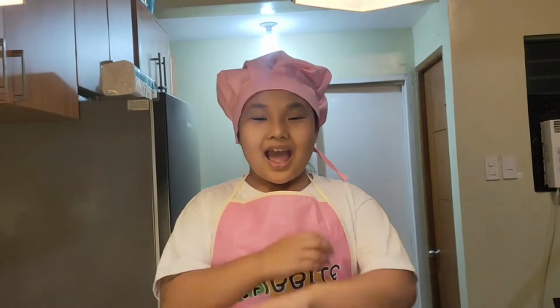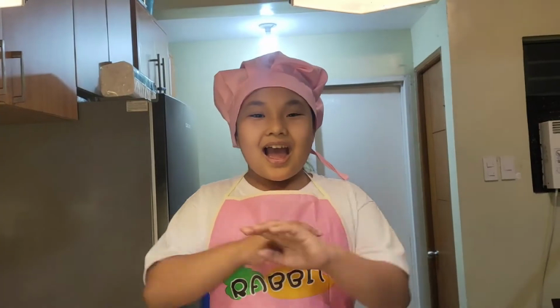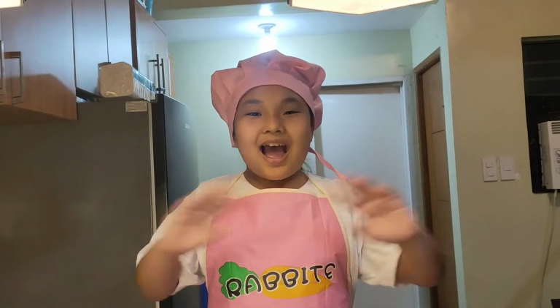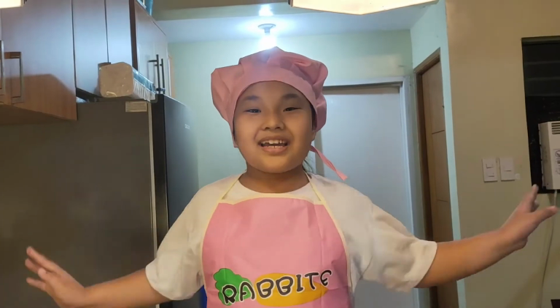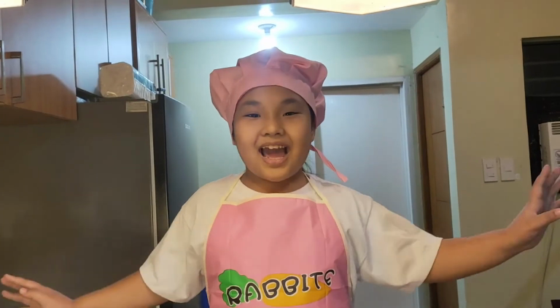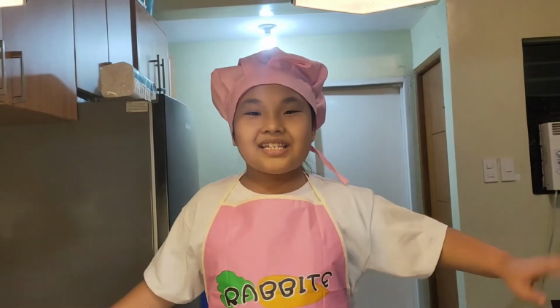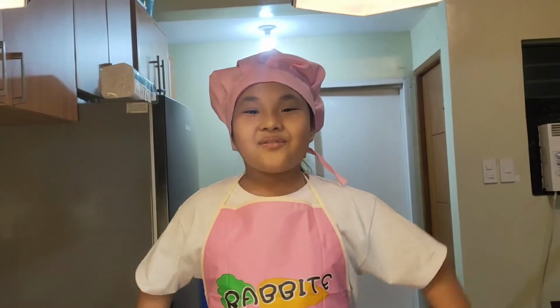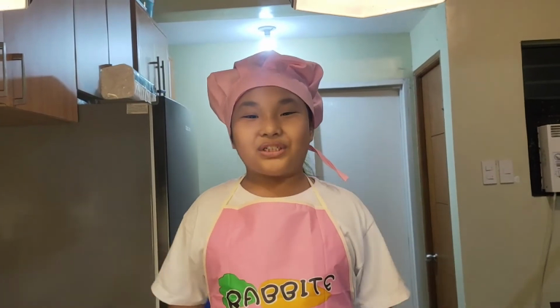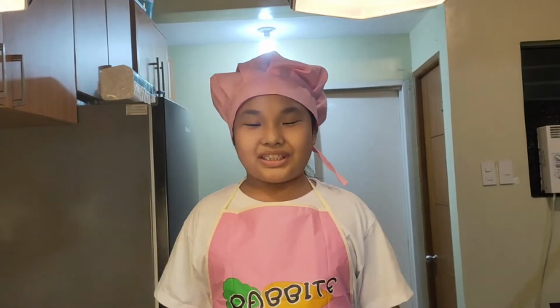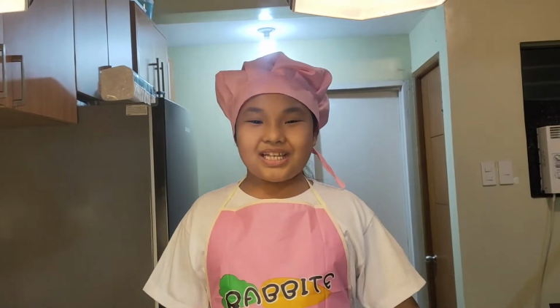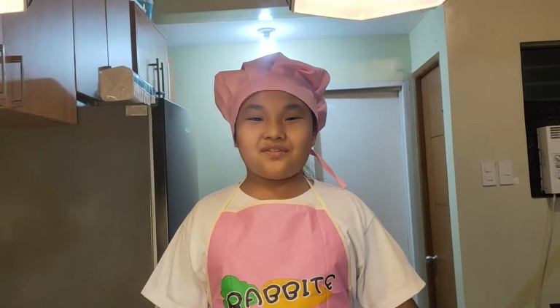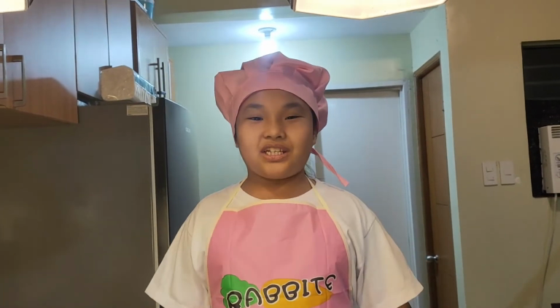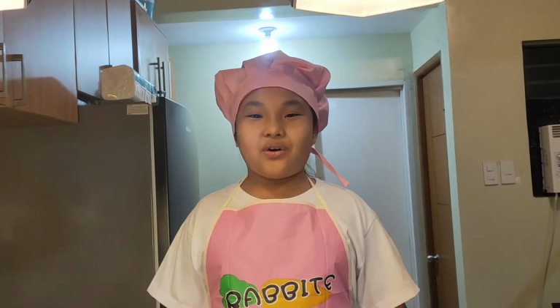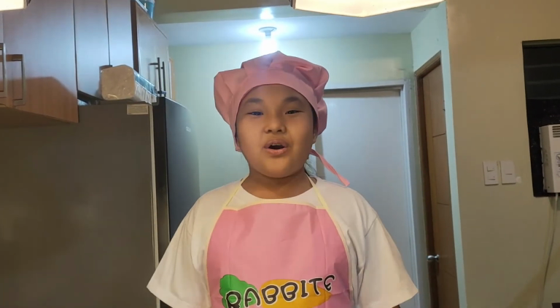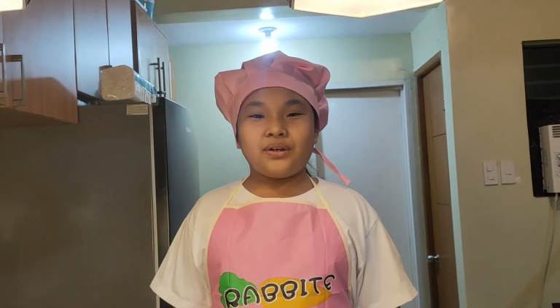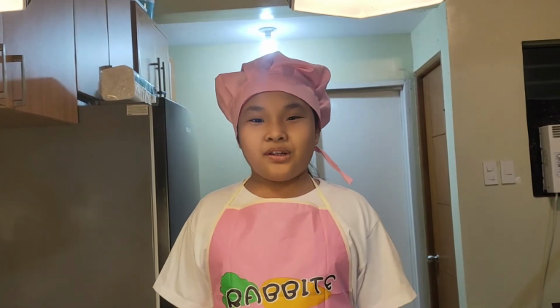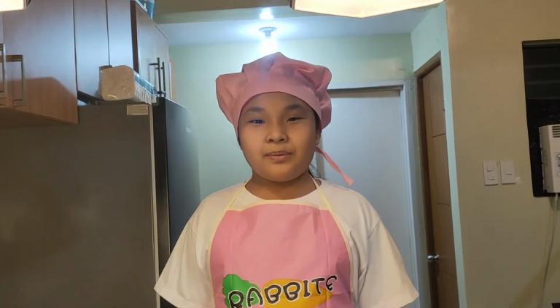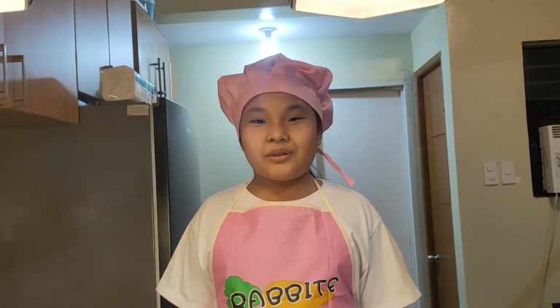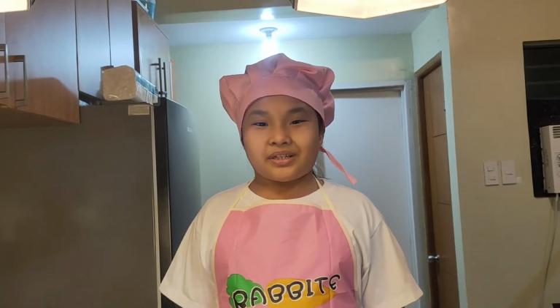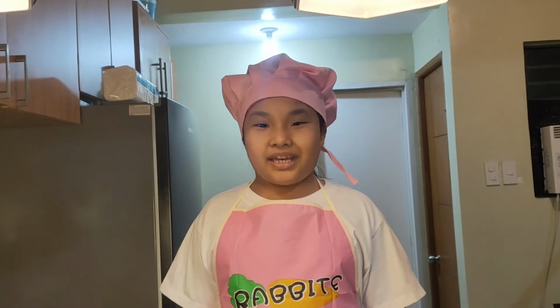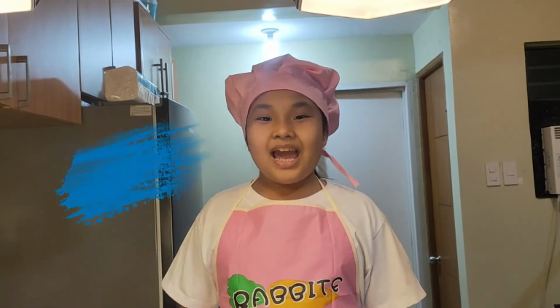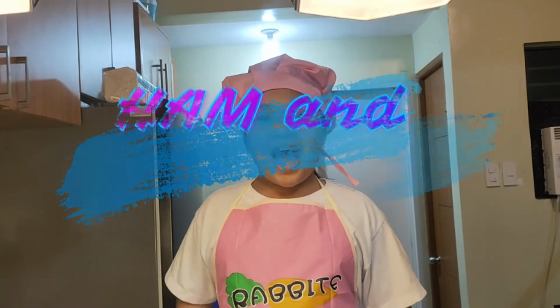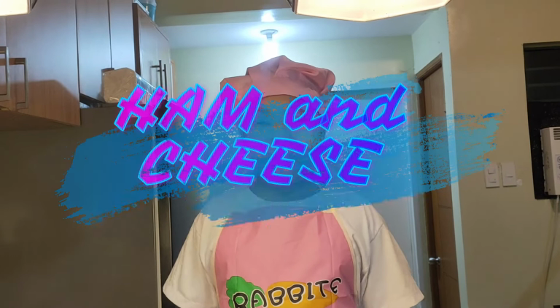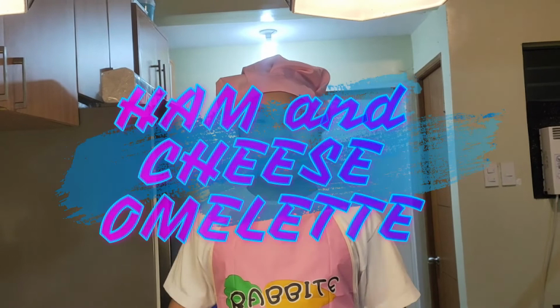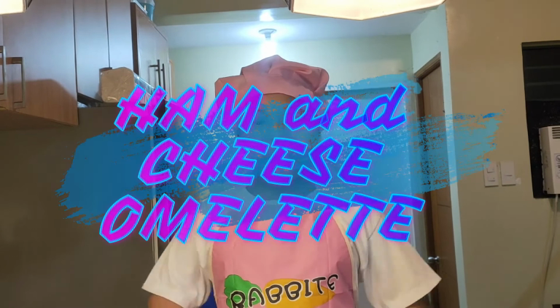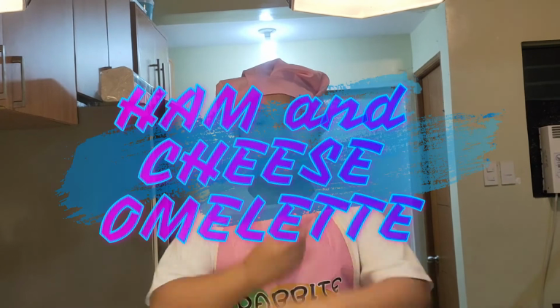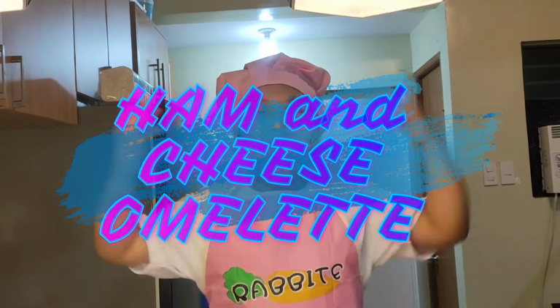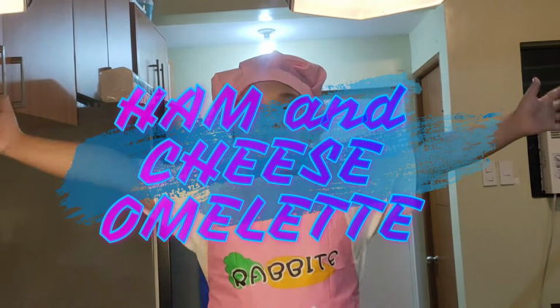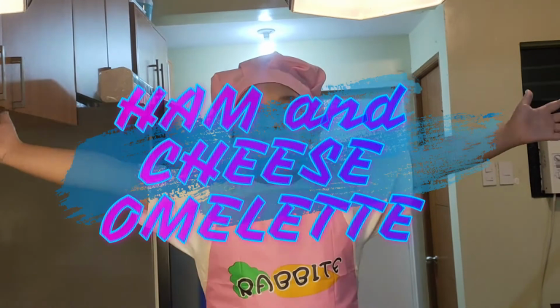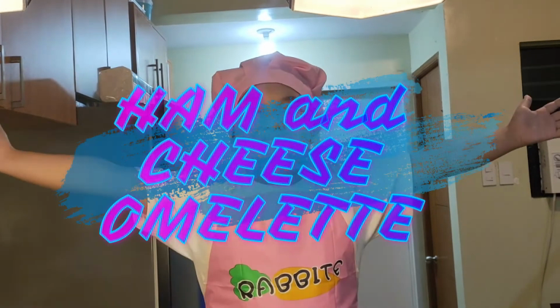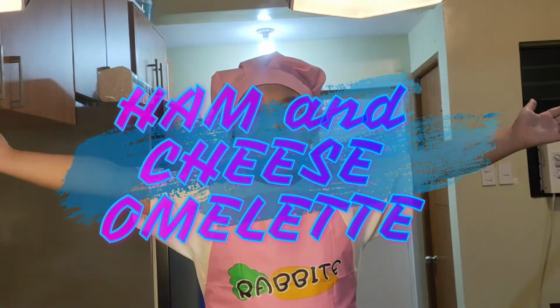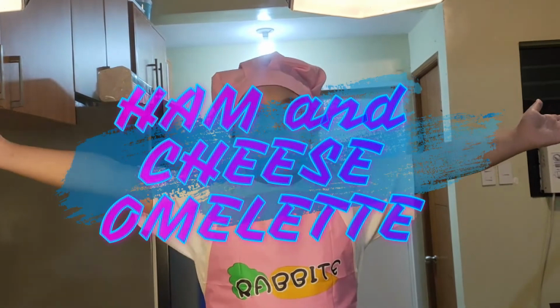Hi guys! For today's video, we will be cooking ham and cheese omelette!